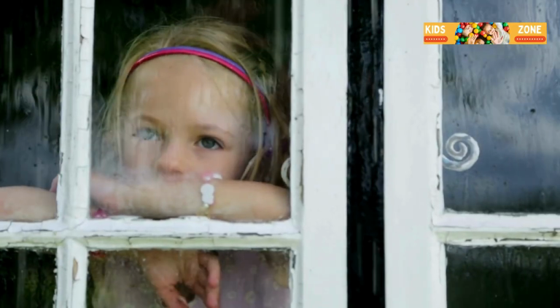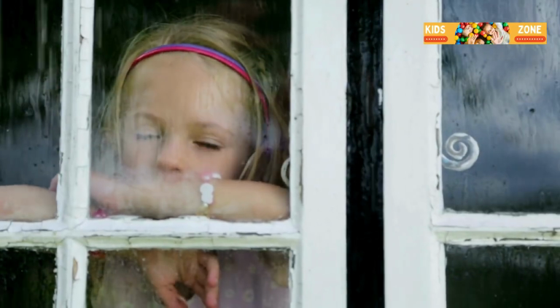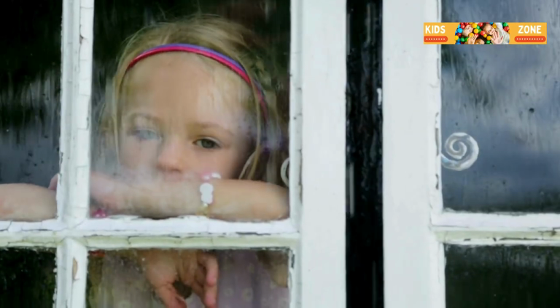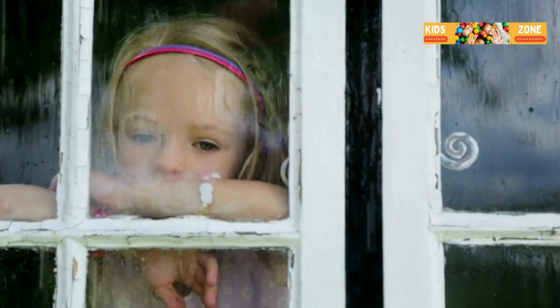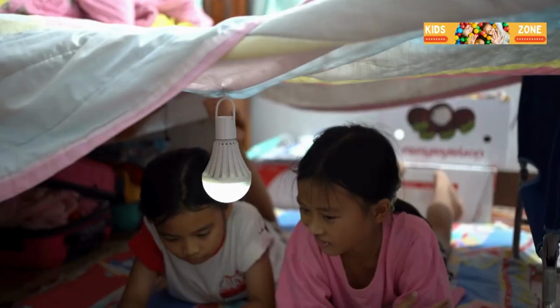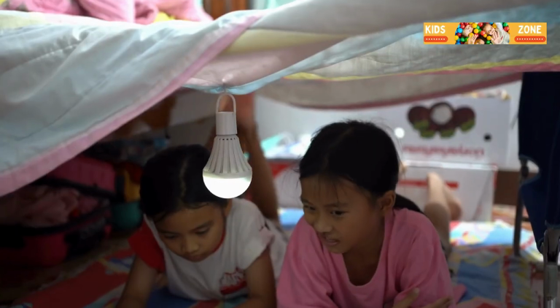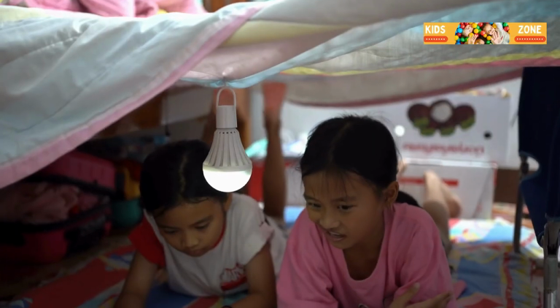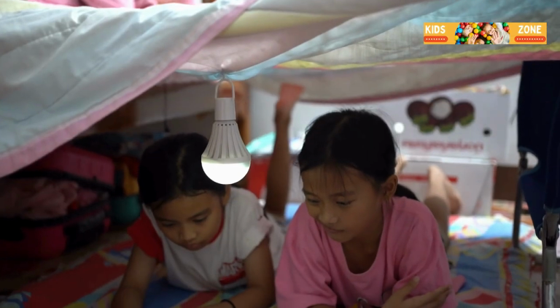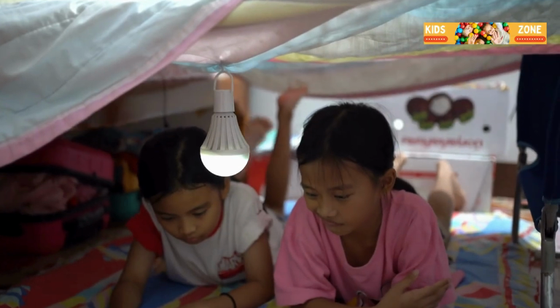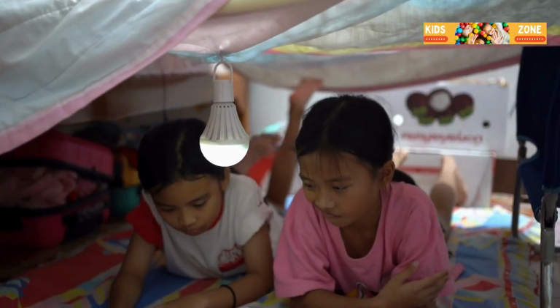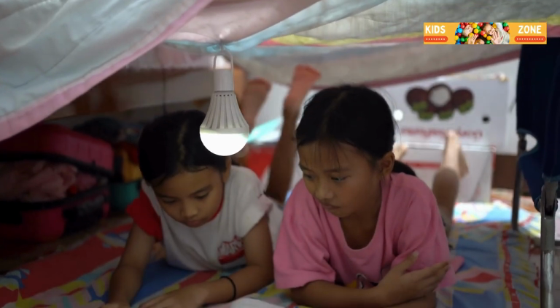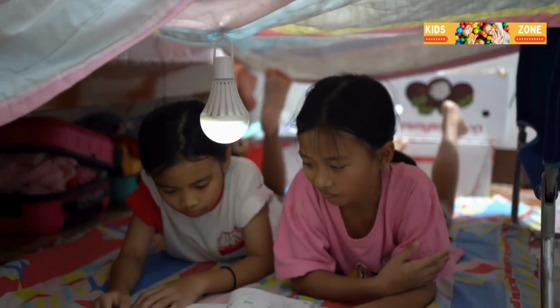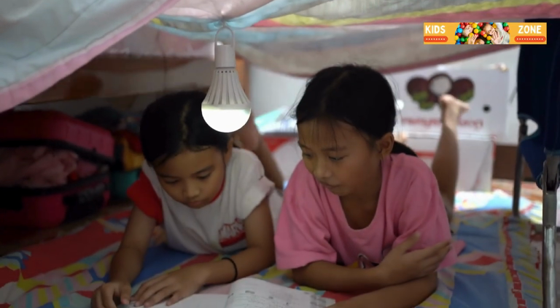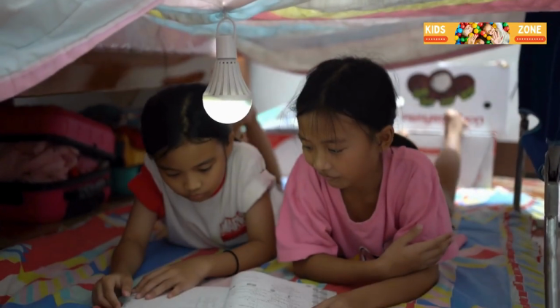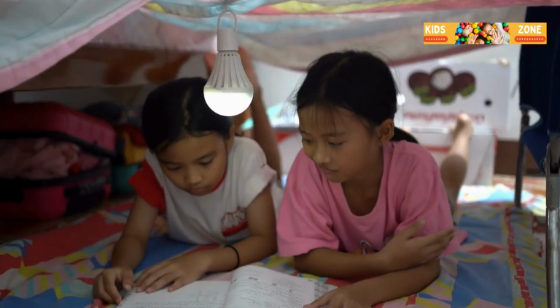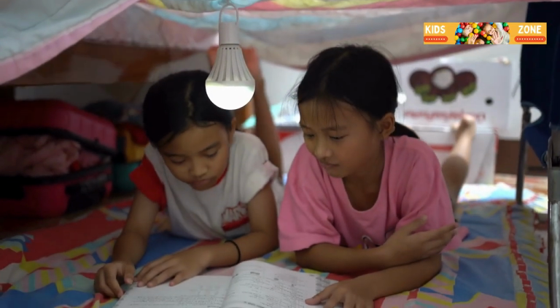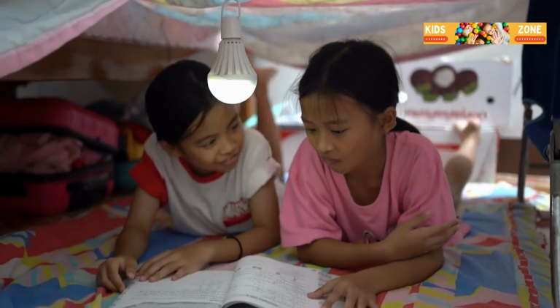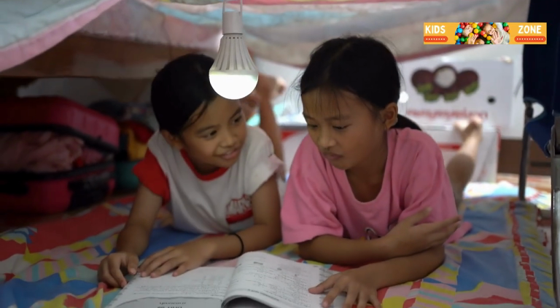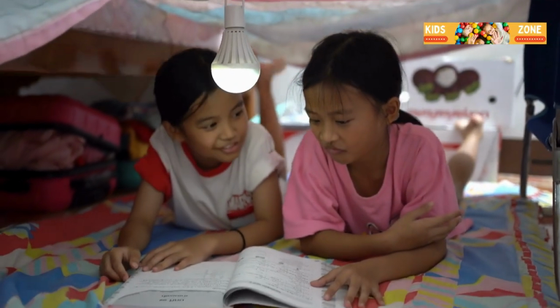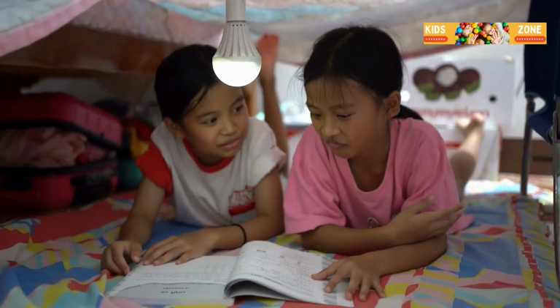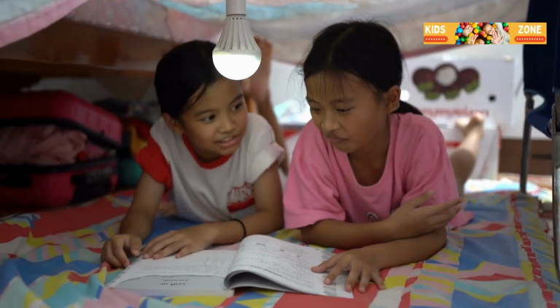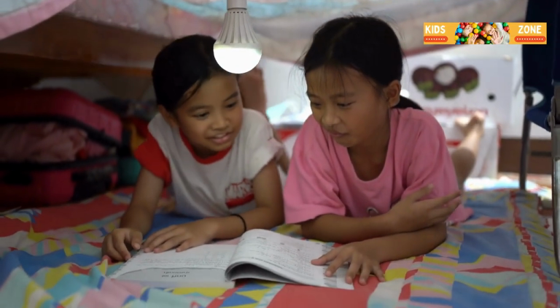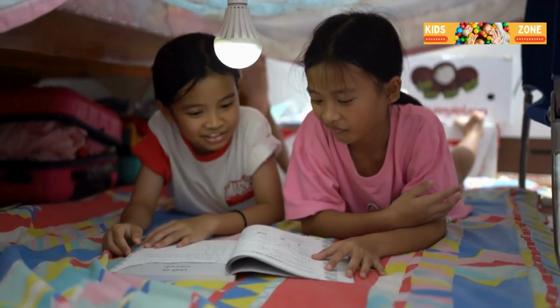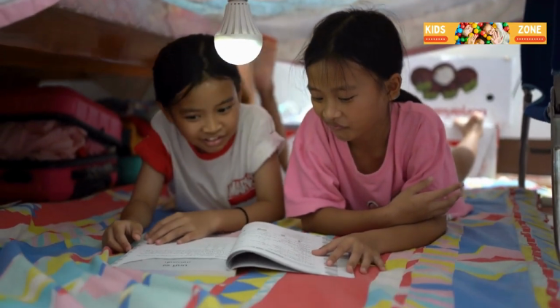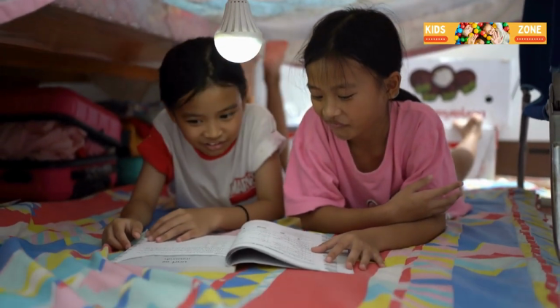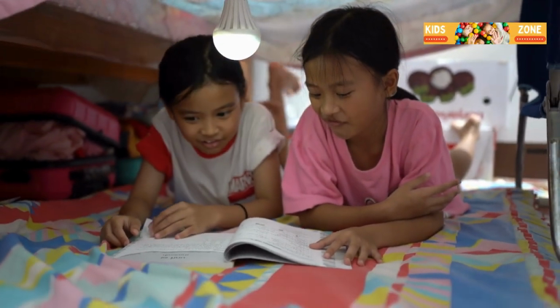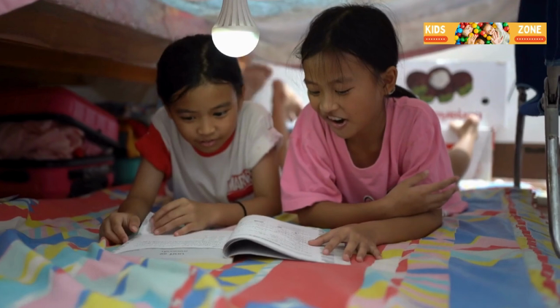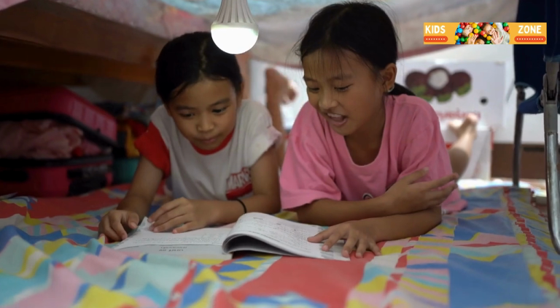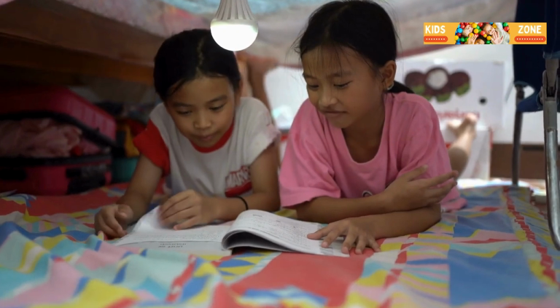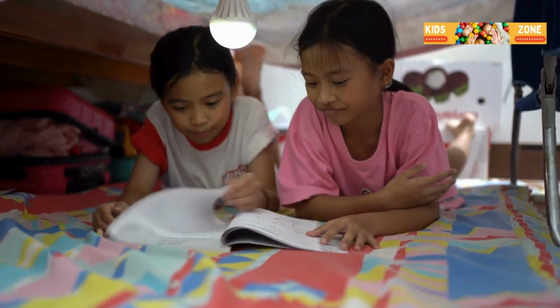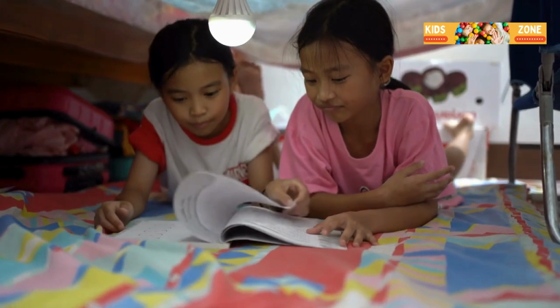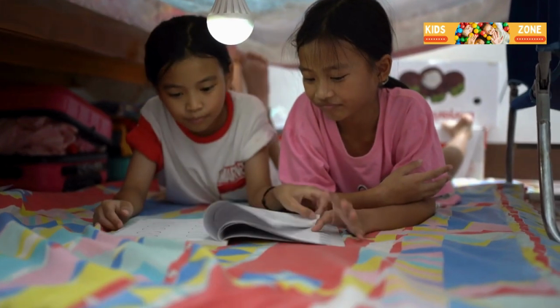First up, build the ultimate blanket fort. Grab some chairs, your favorite blankets and pillows, and create your own cozy castle.